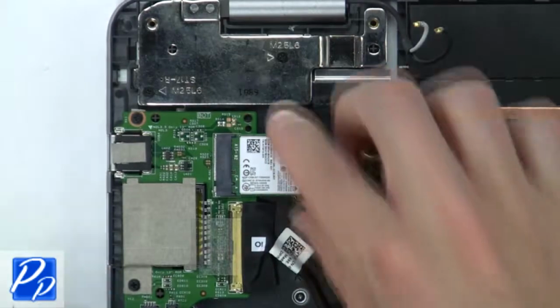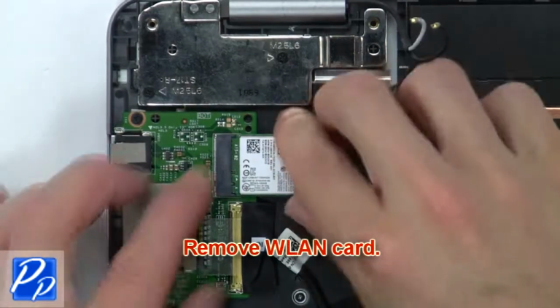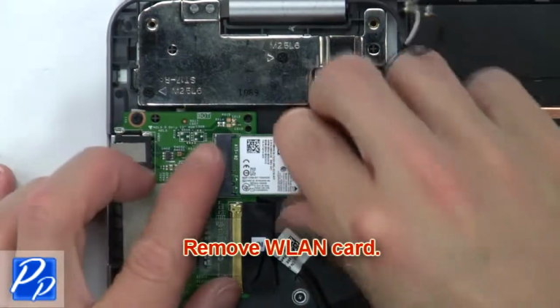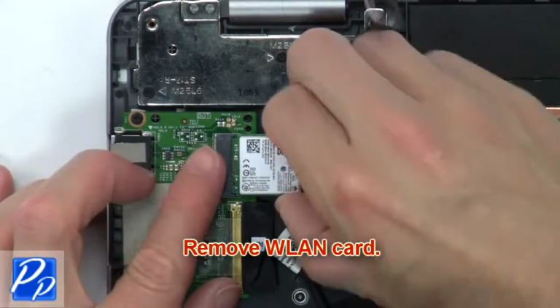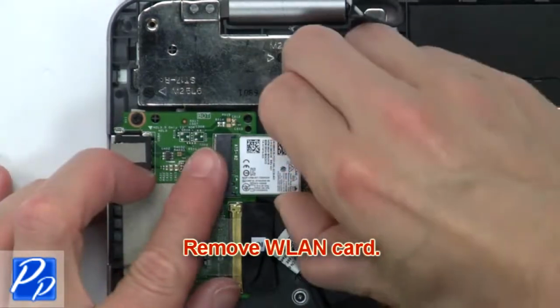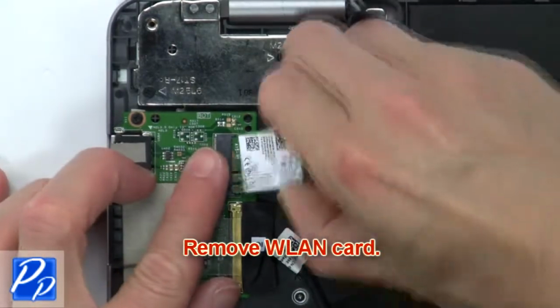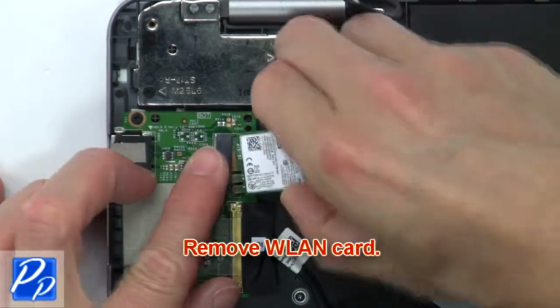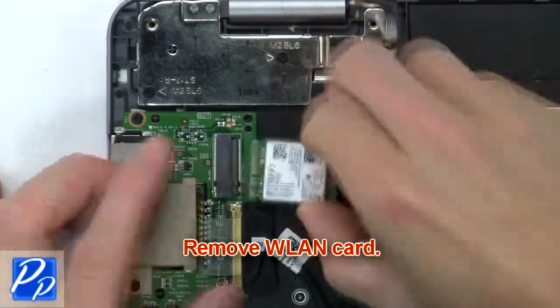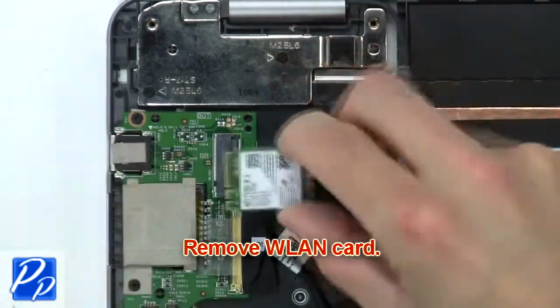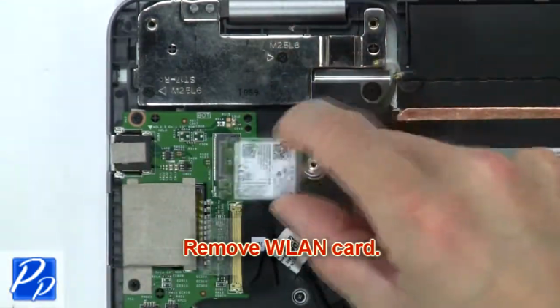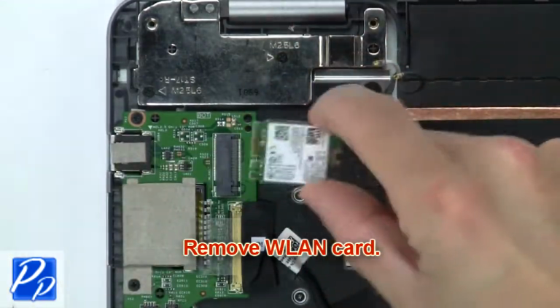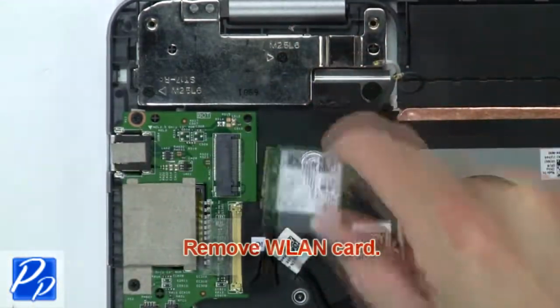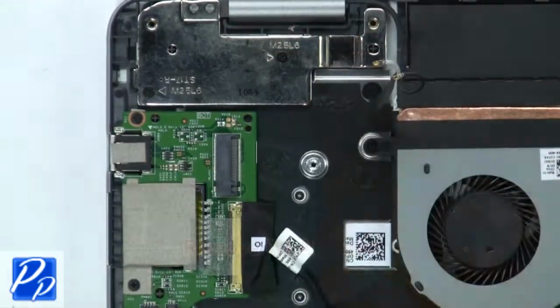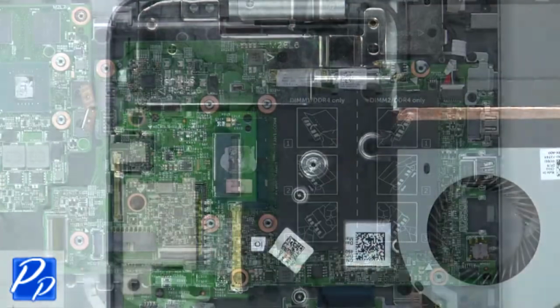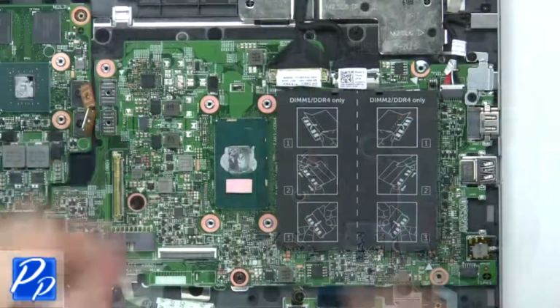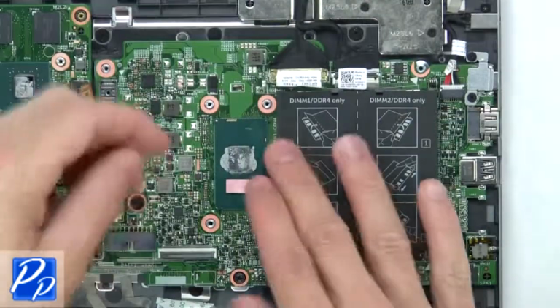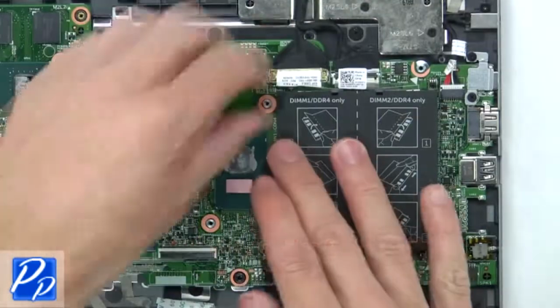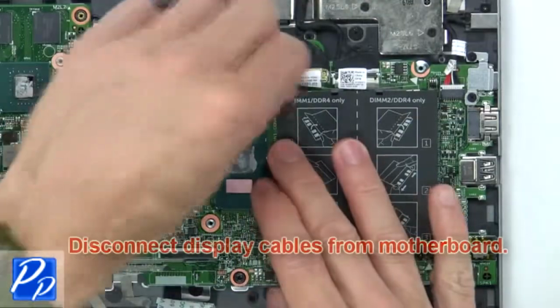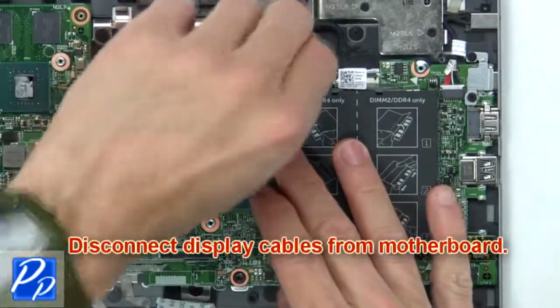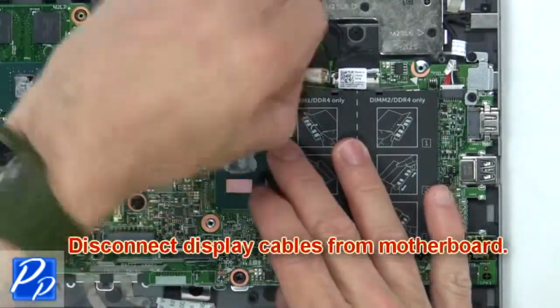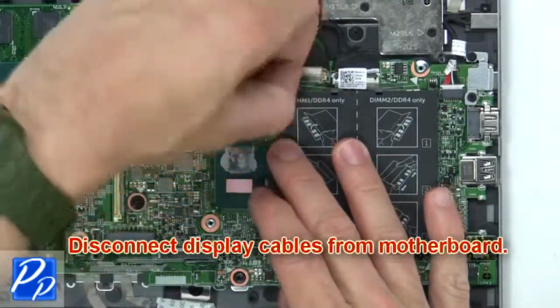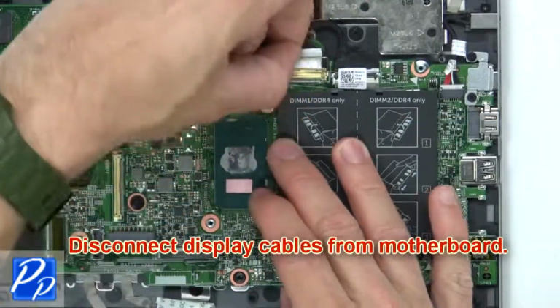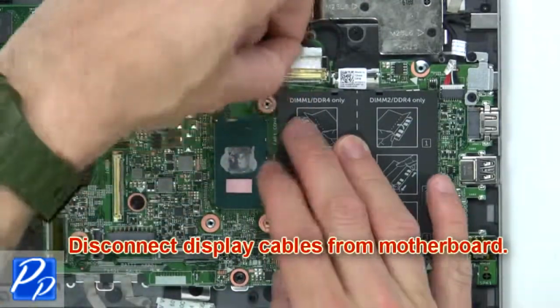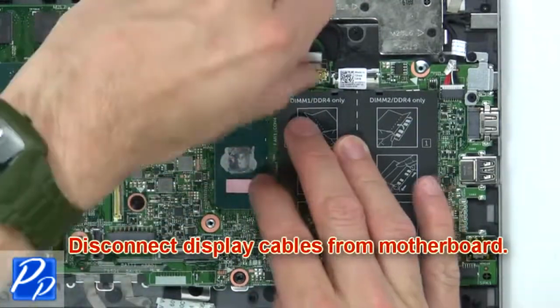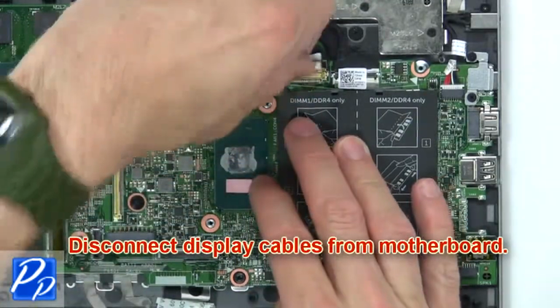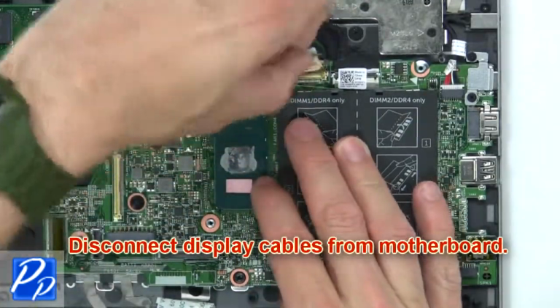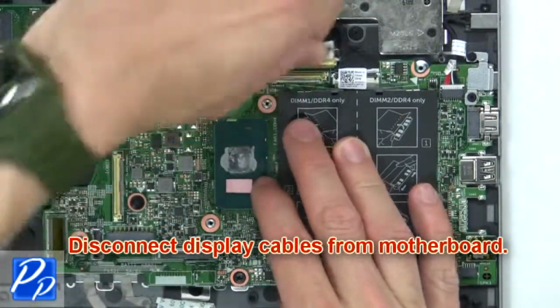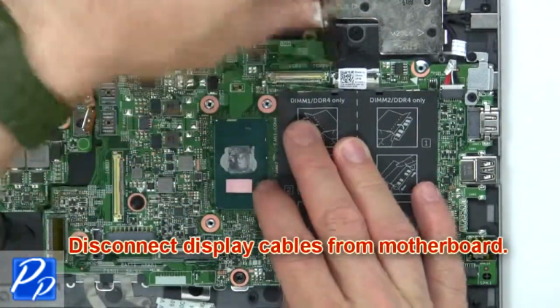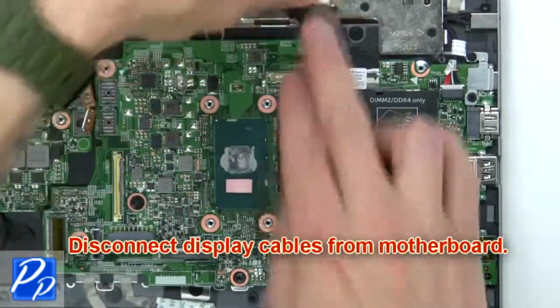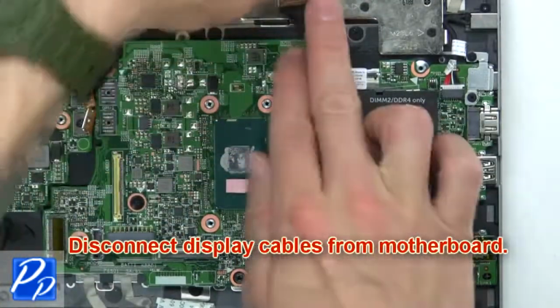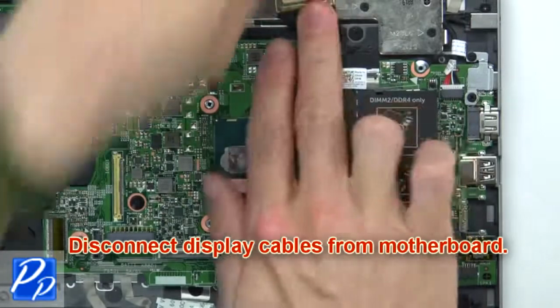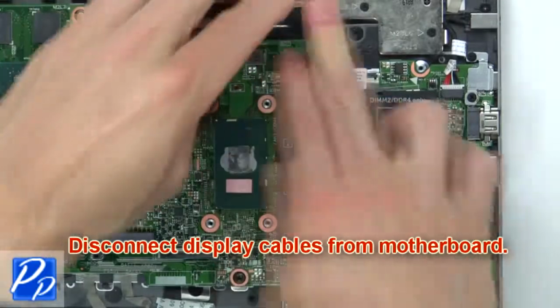Then remove the wireless card. Now disconnect the display cables from the motherboard.